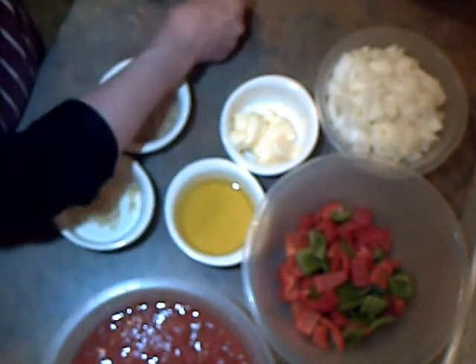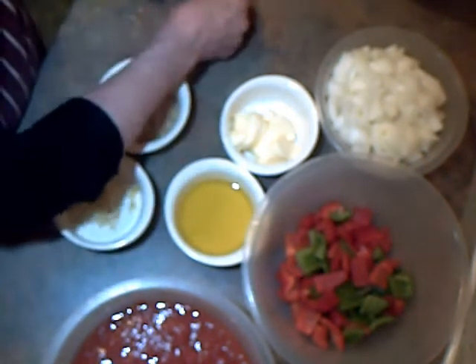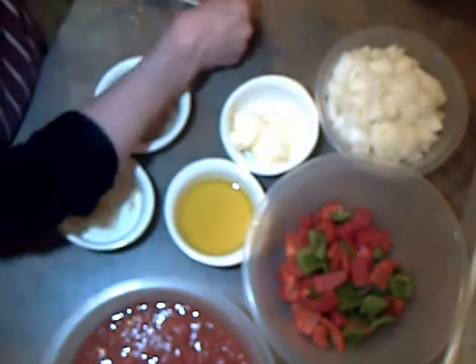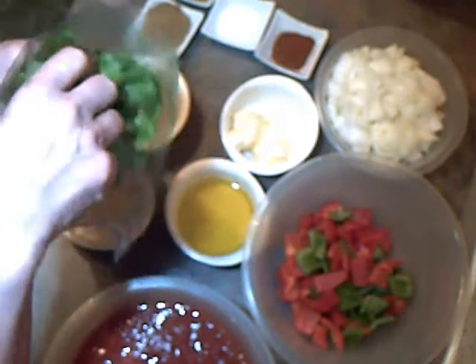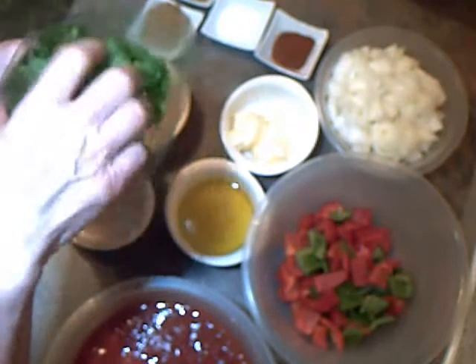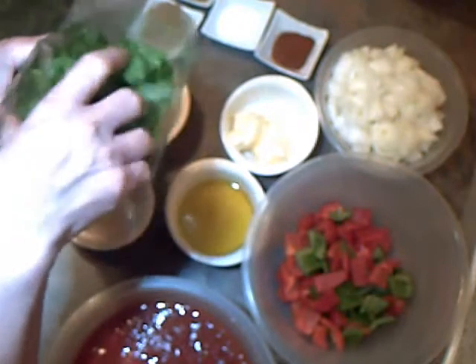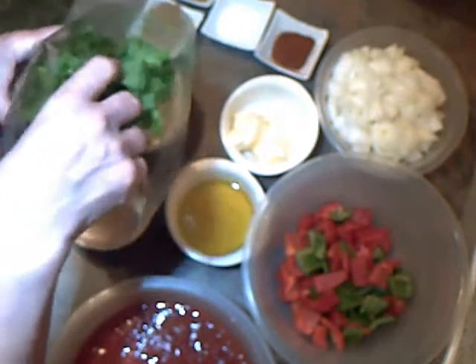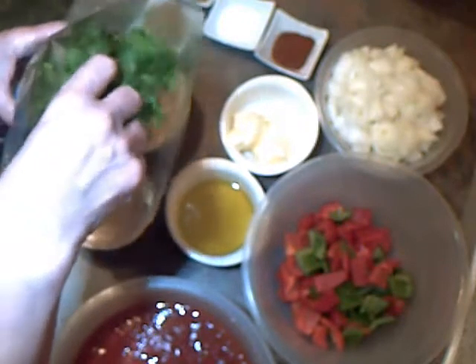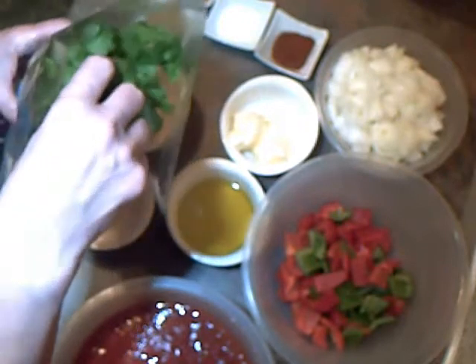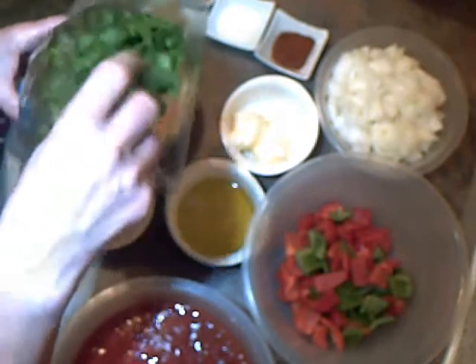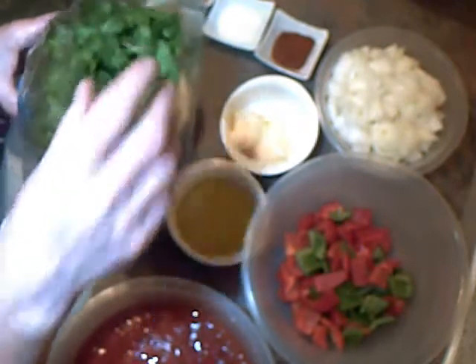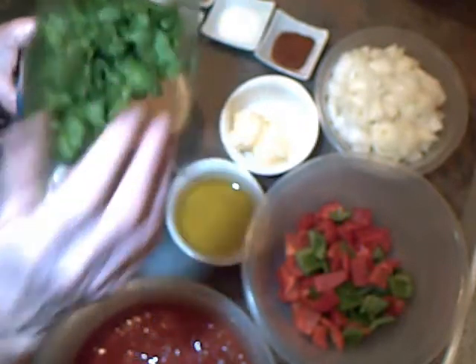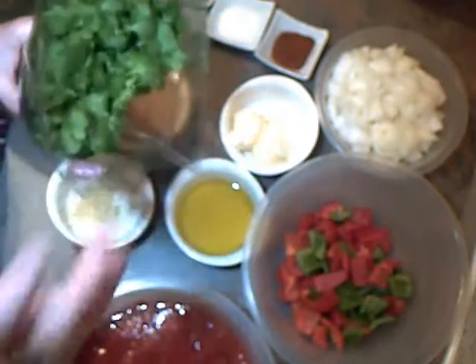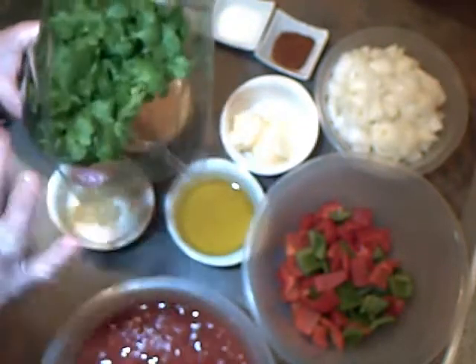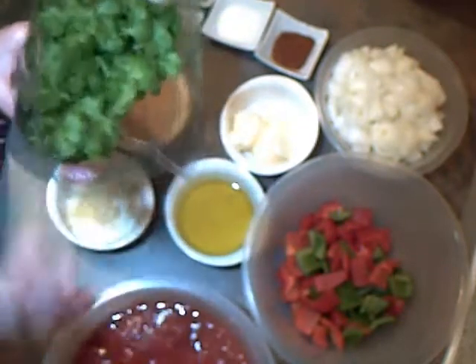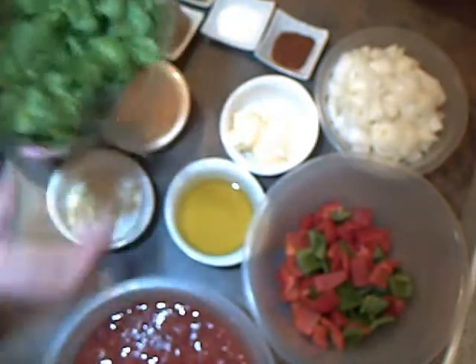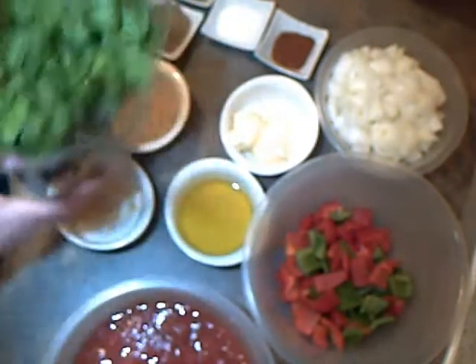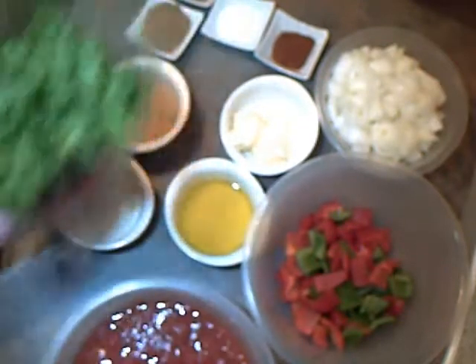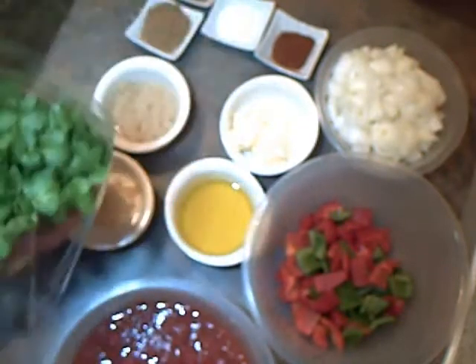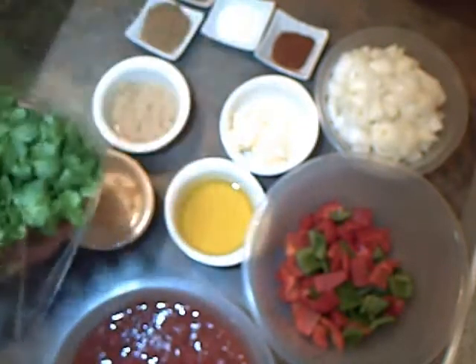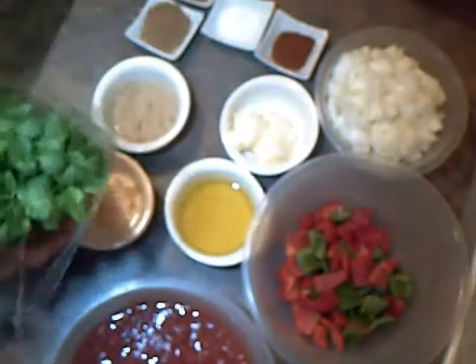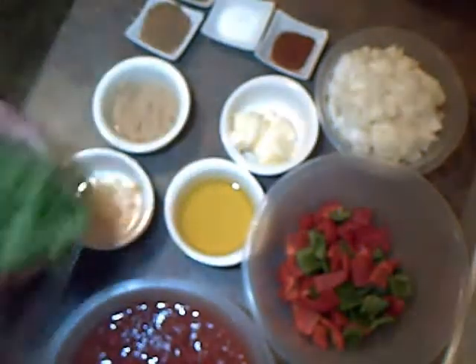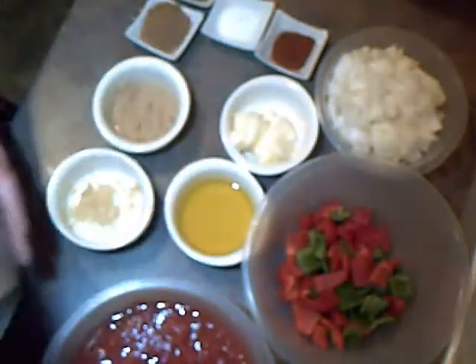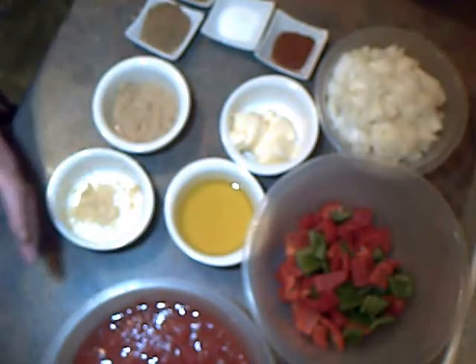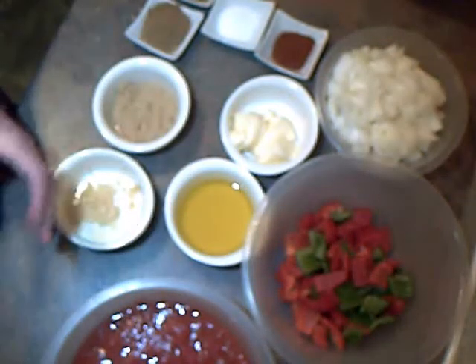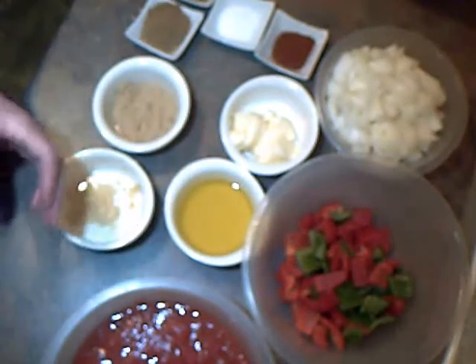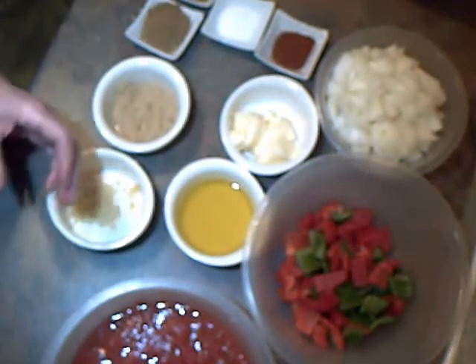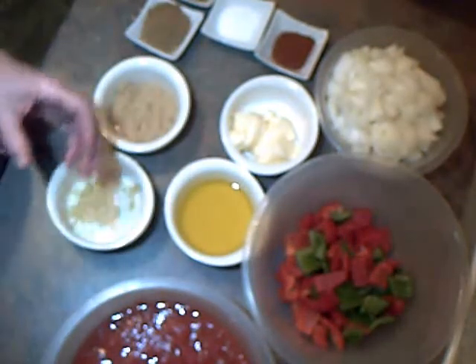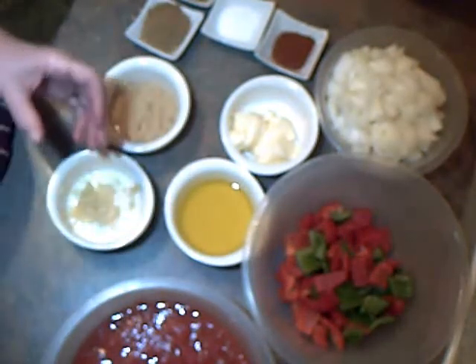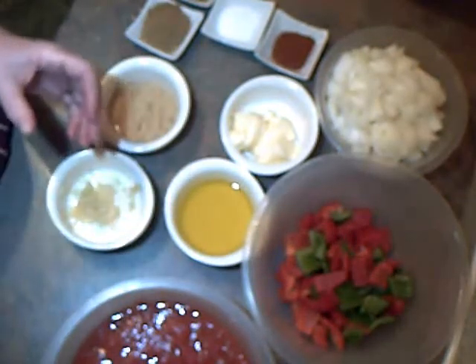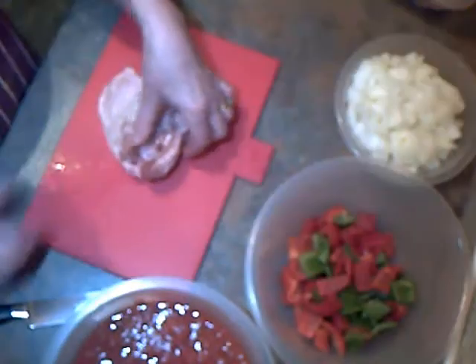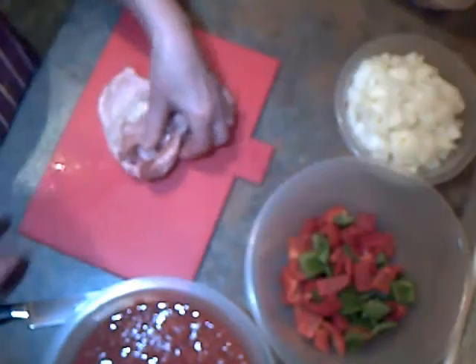Chicken Jalfrezi — a bulk recipe I'm doing today.